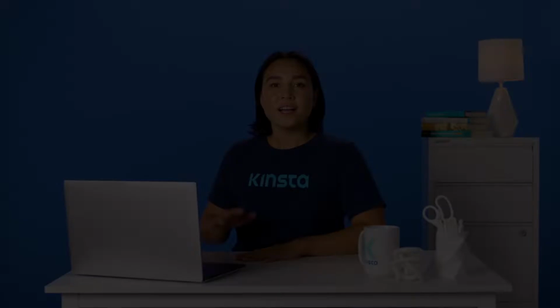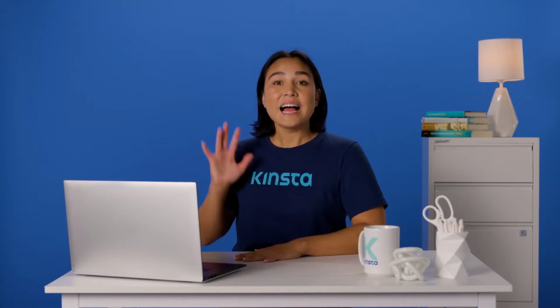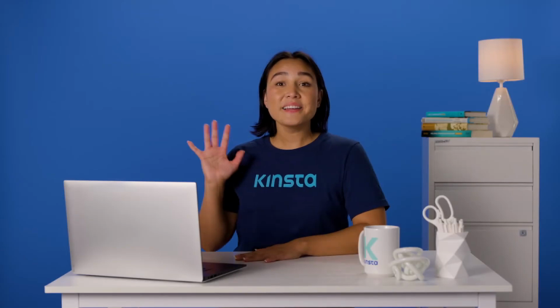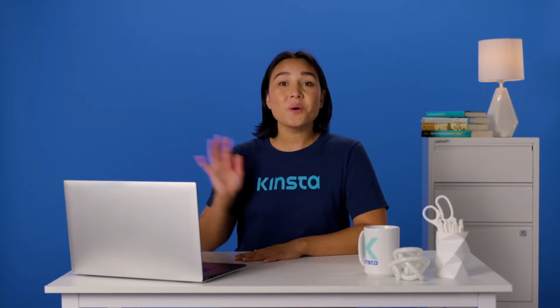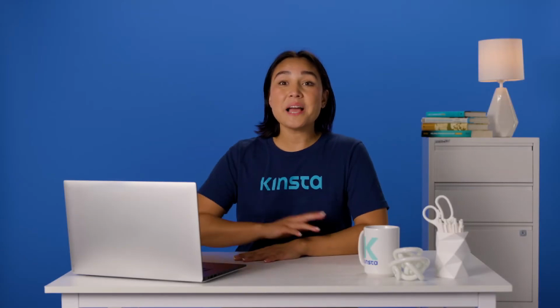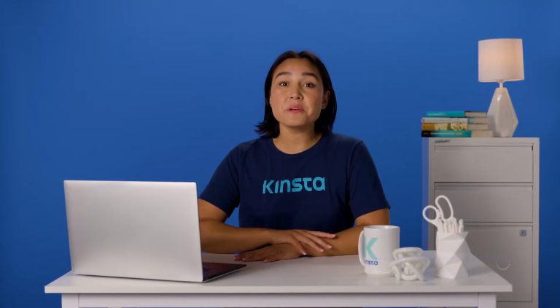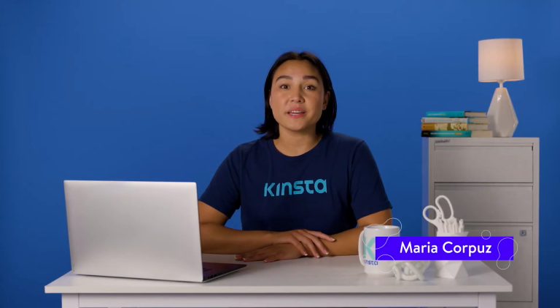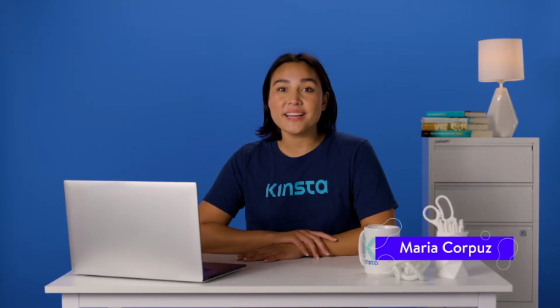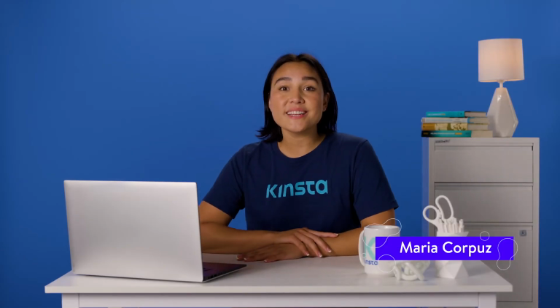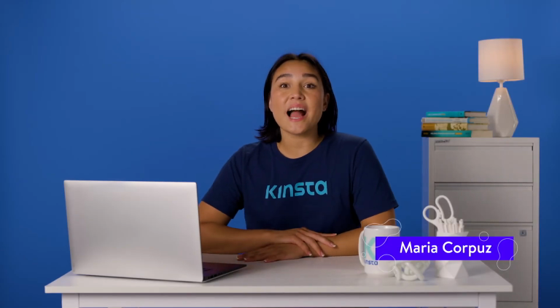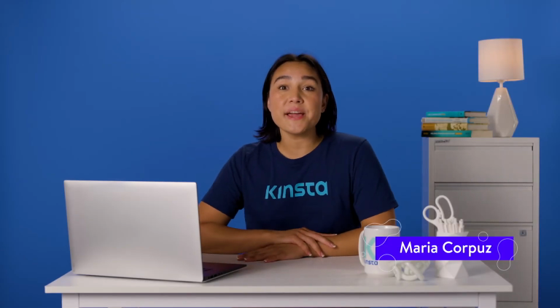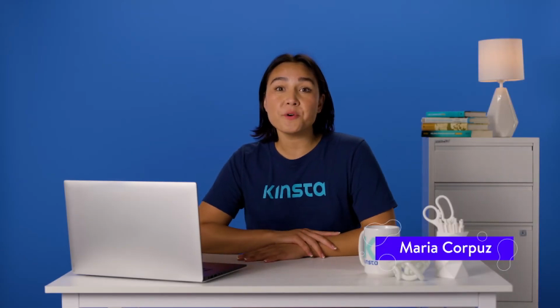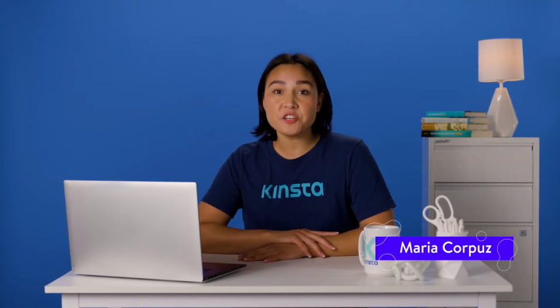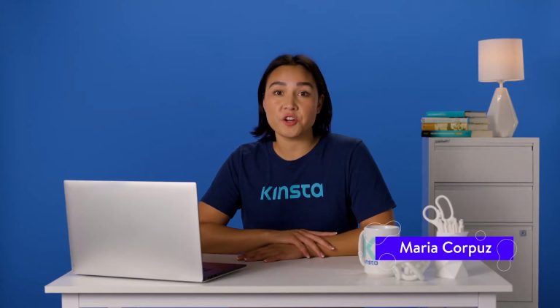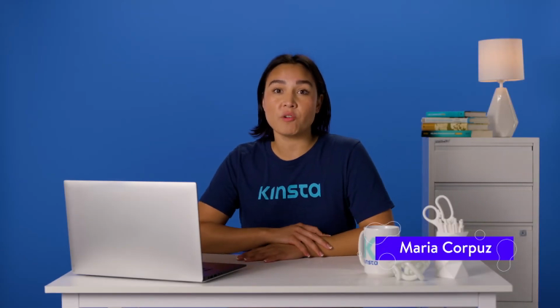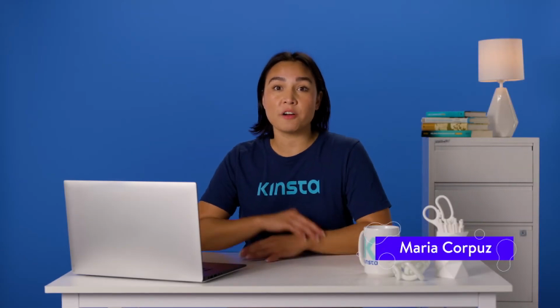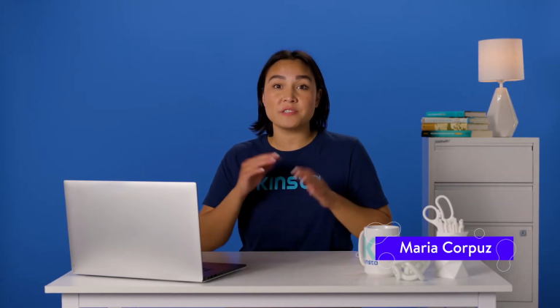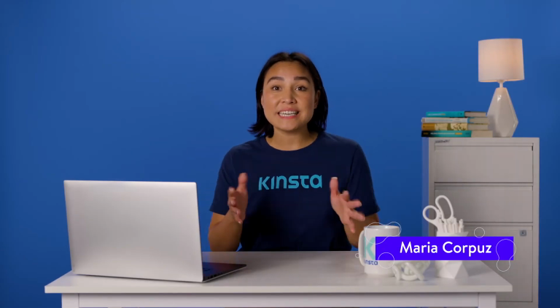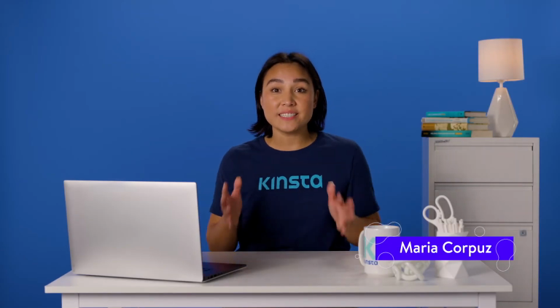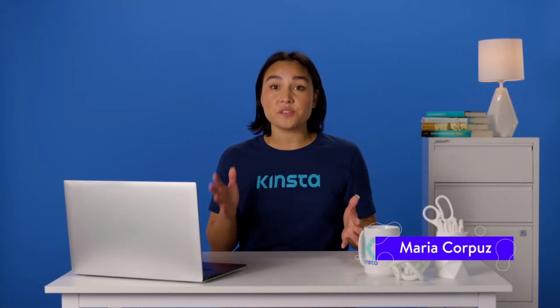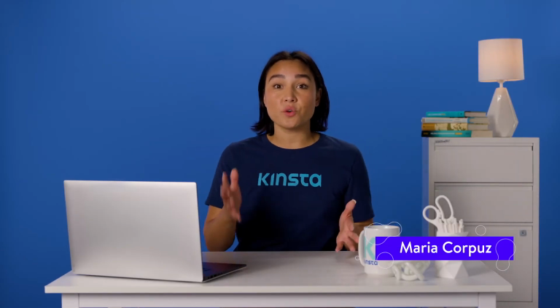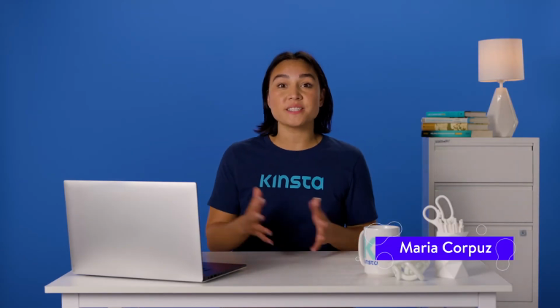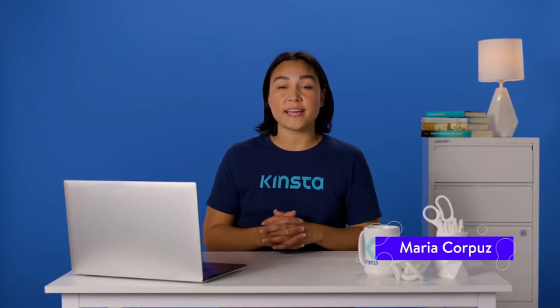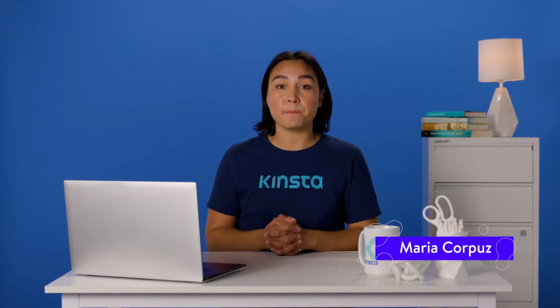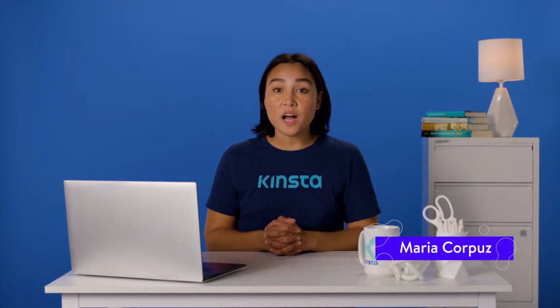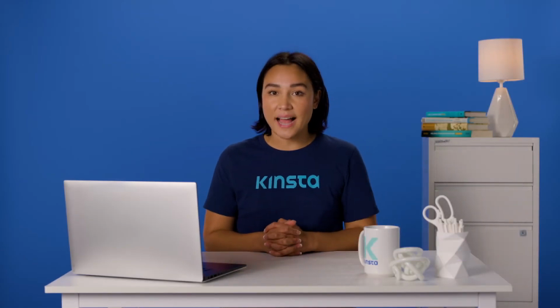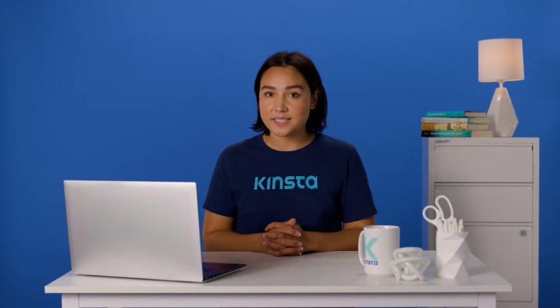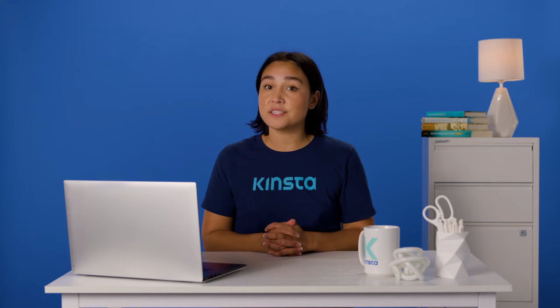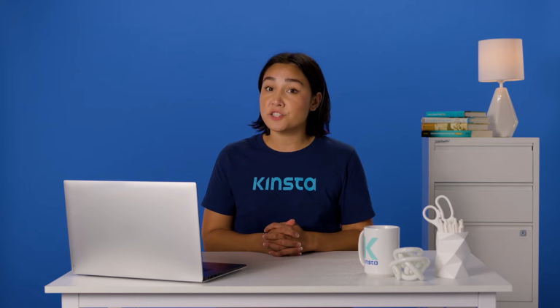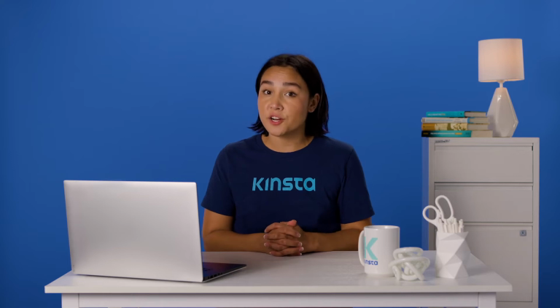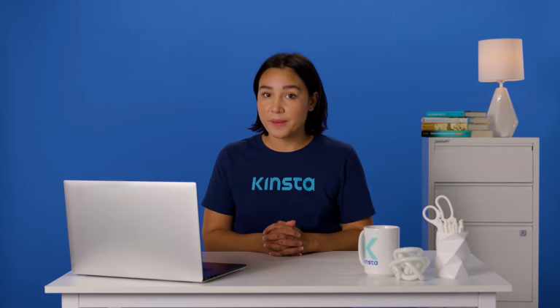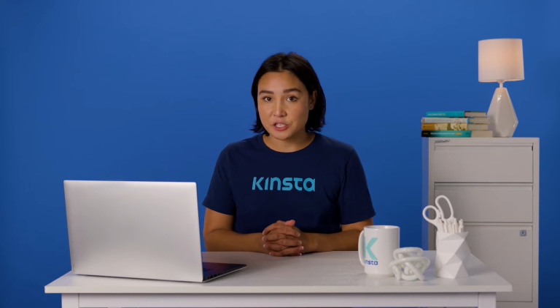Hello, I'm Maria, and today I'm going to show you how to de-index your site and block access to certain pages.